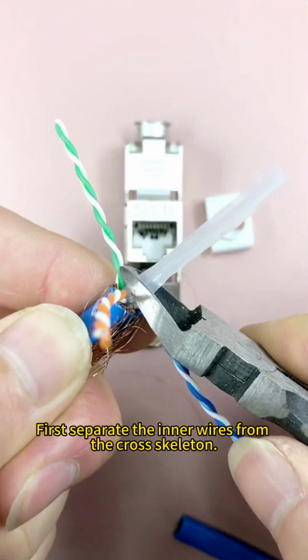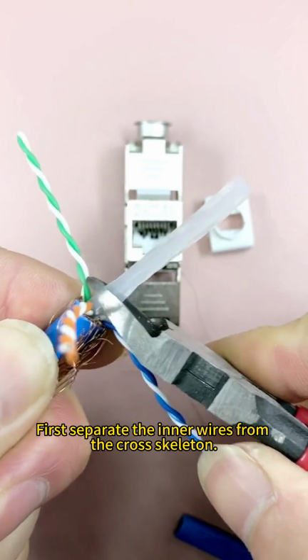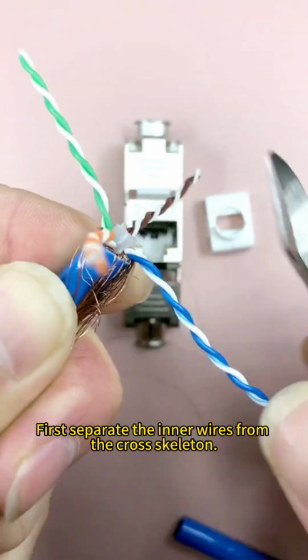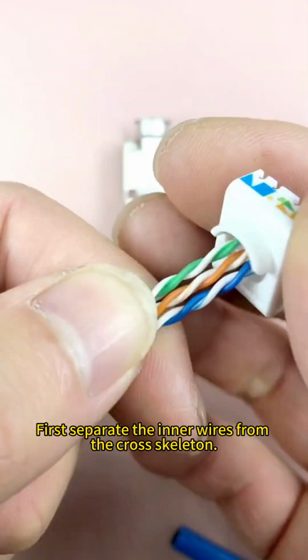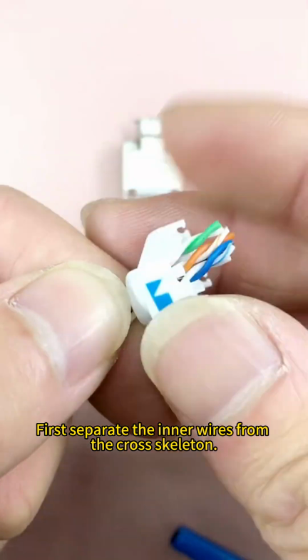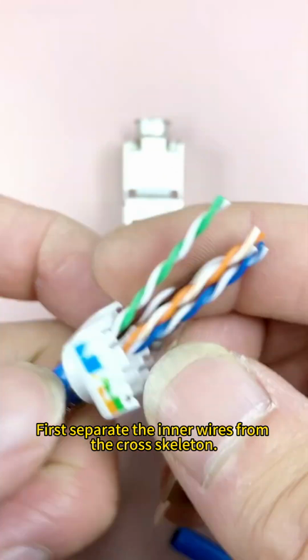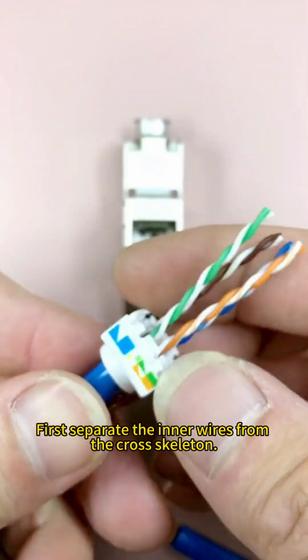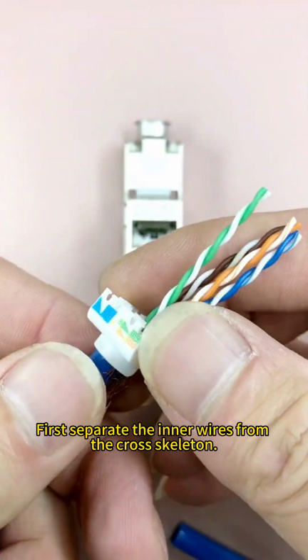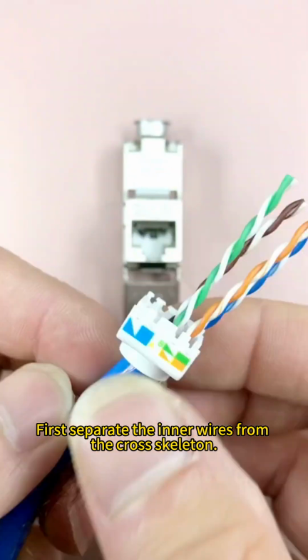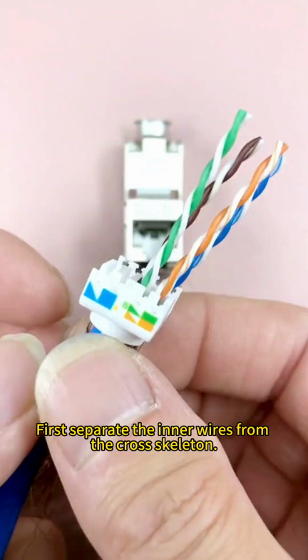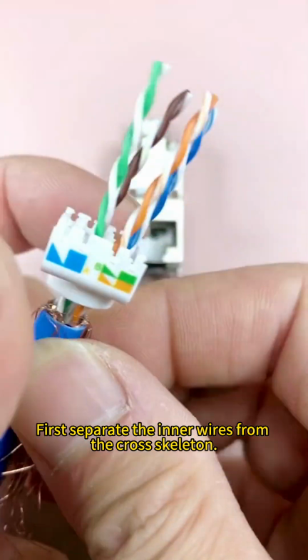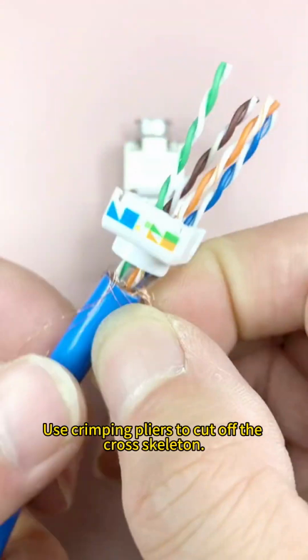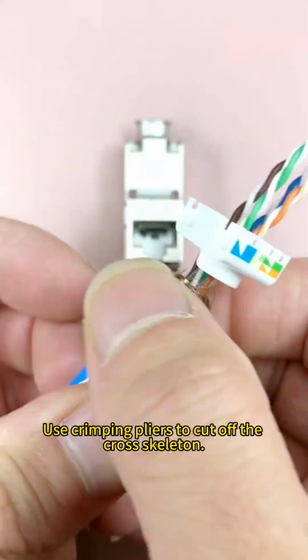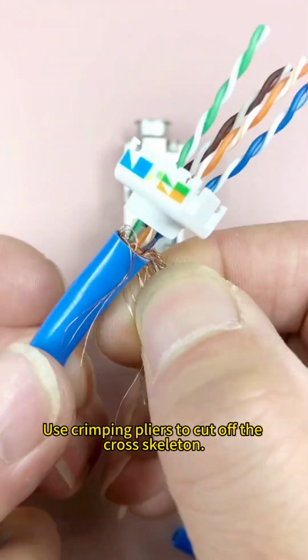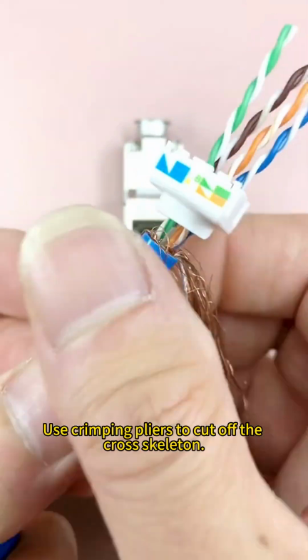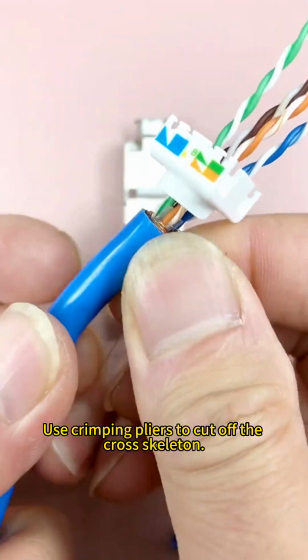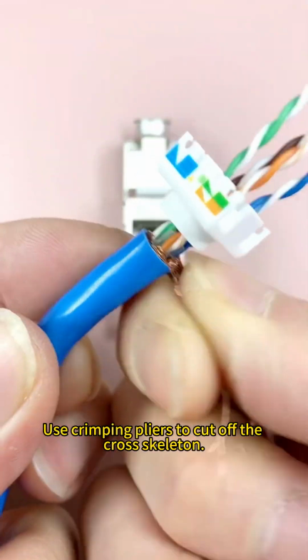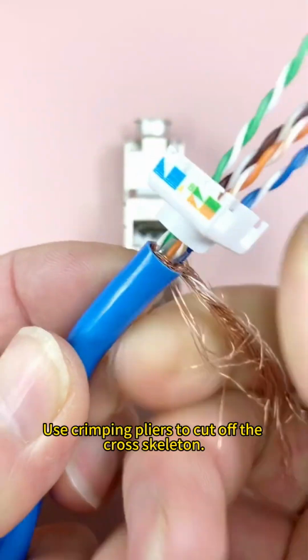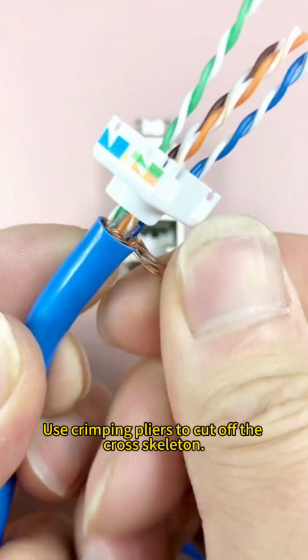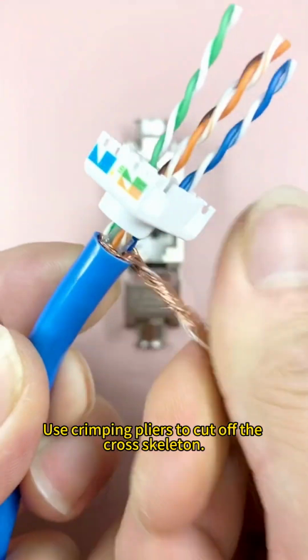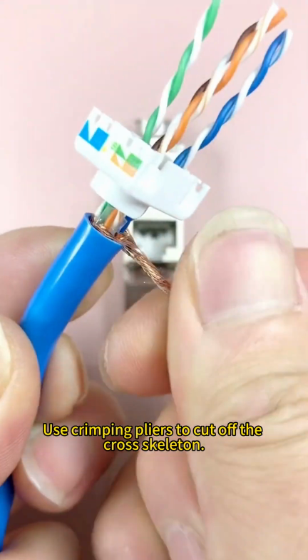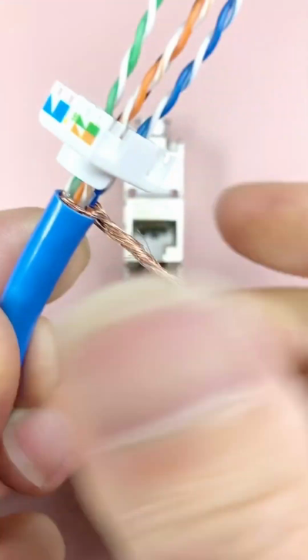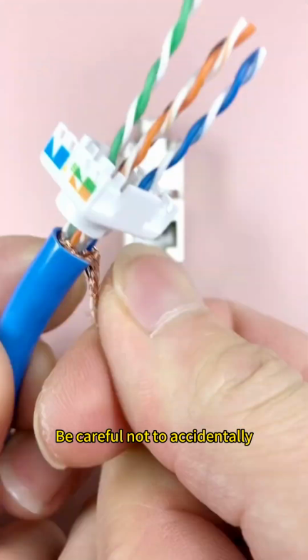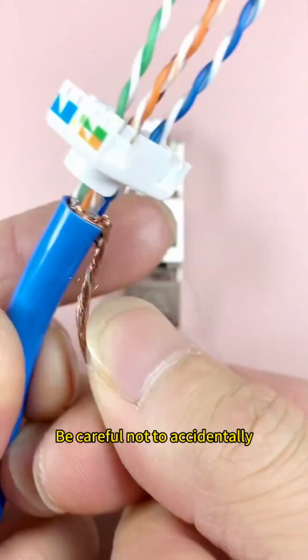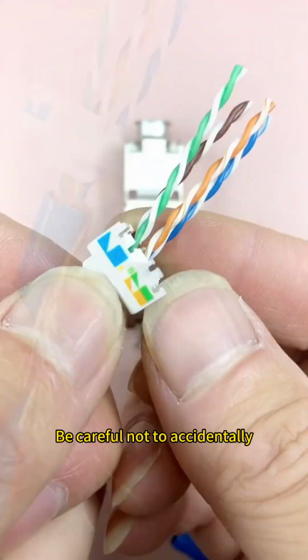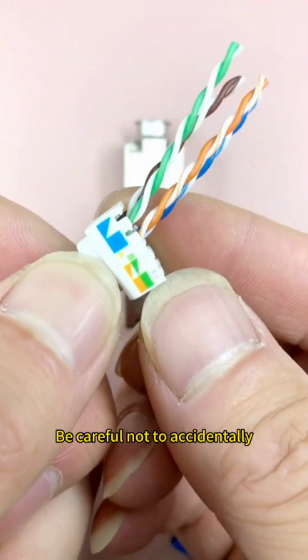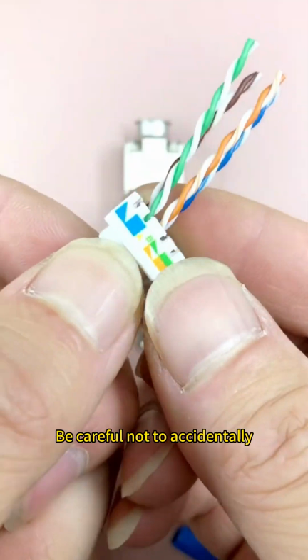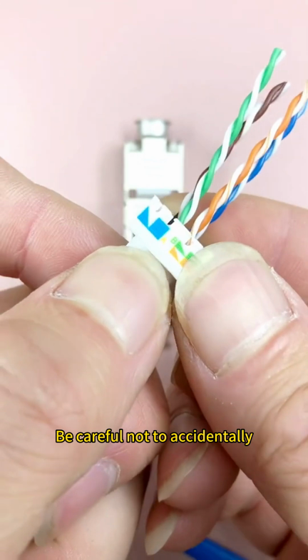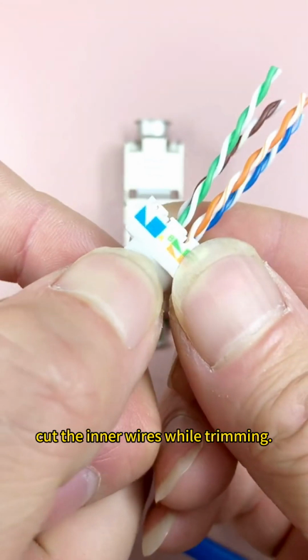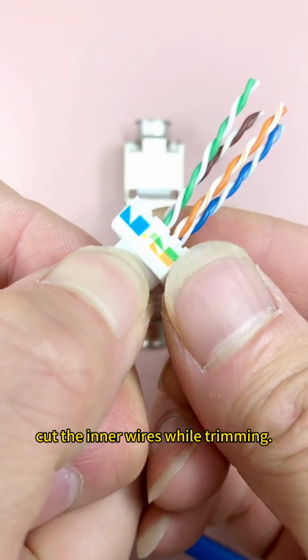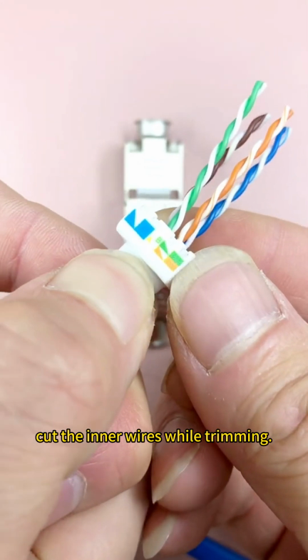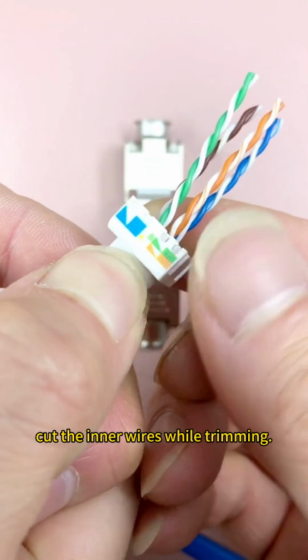Separate the inner wires from the cross skeleton. Use crimping pliers to cut off the cross skeleton. Be careful not to accidentally cut the inner wires while trimming.